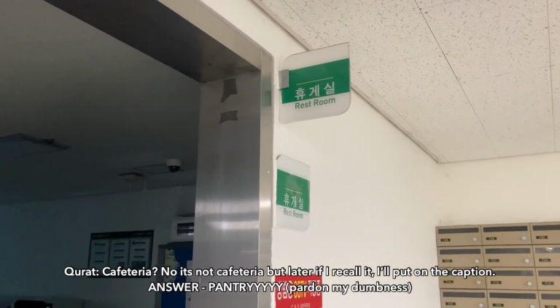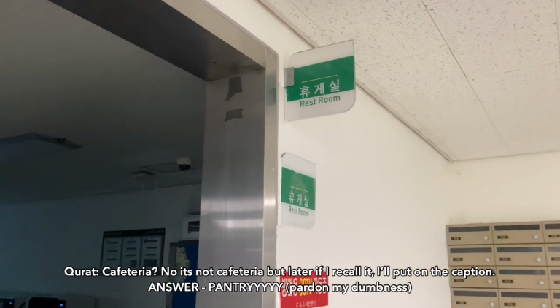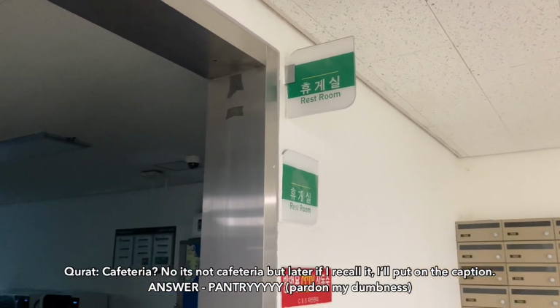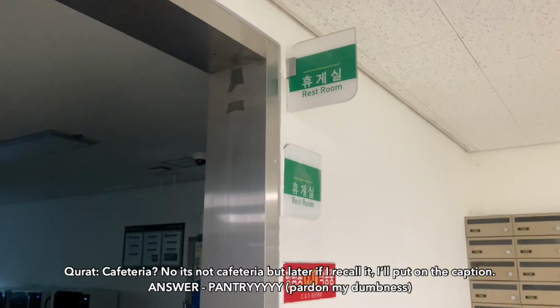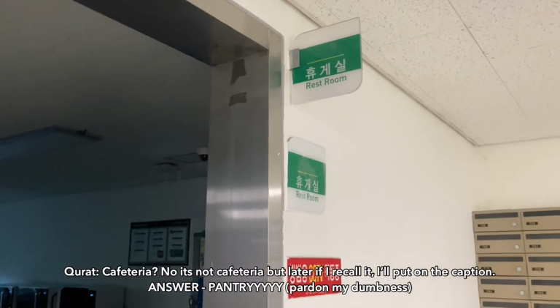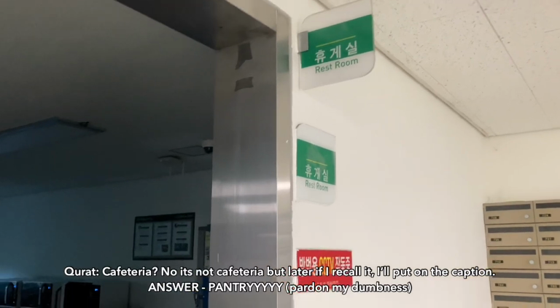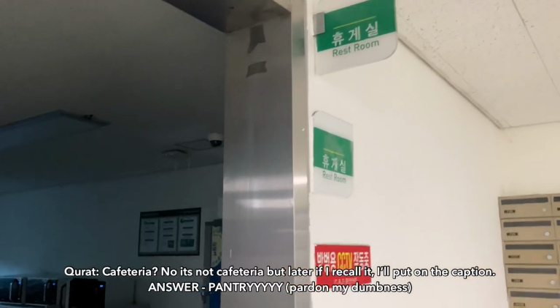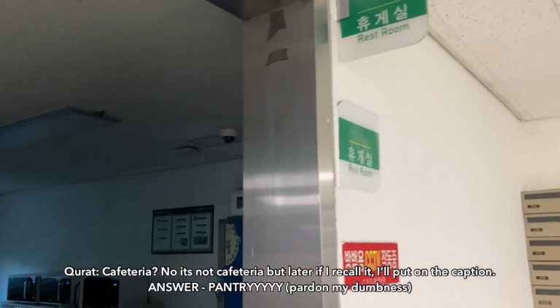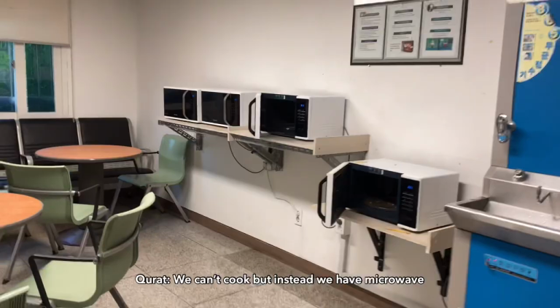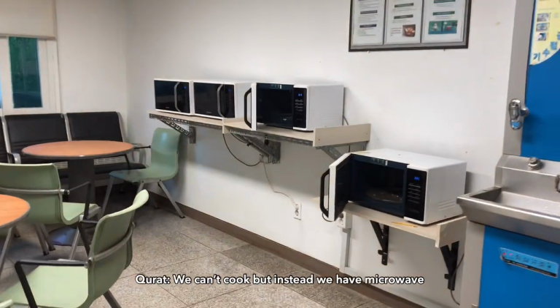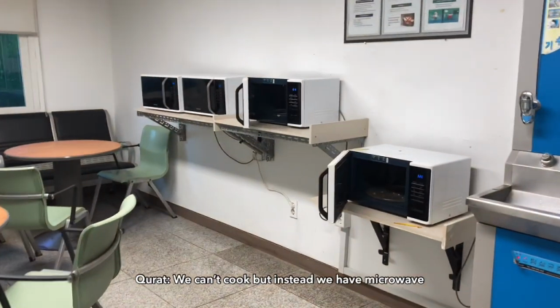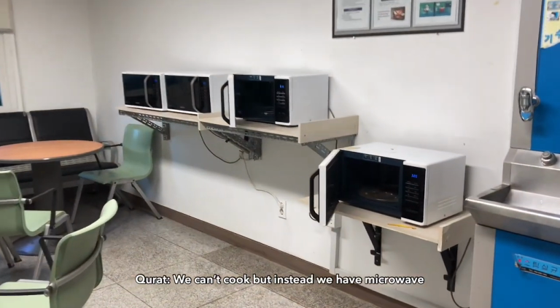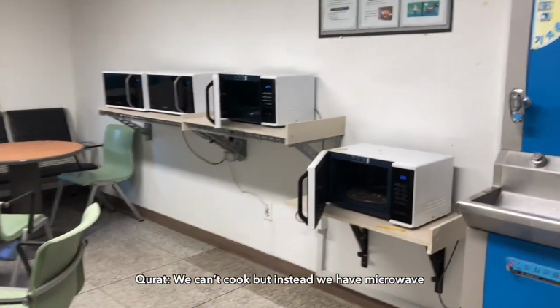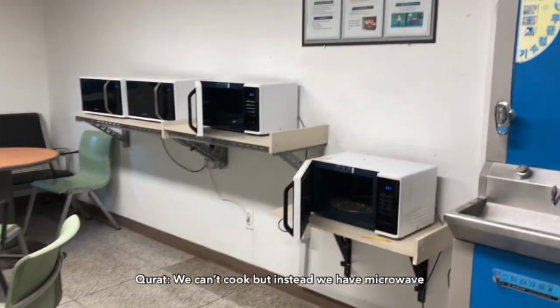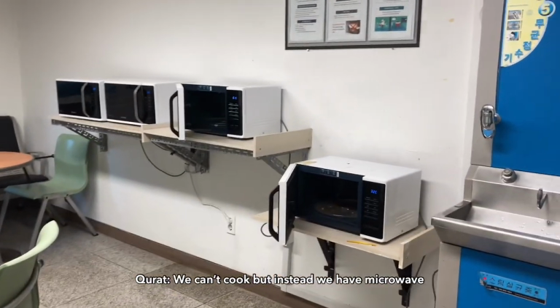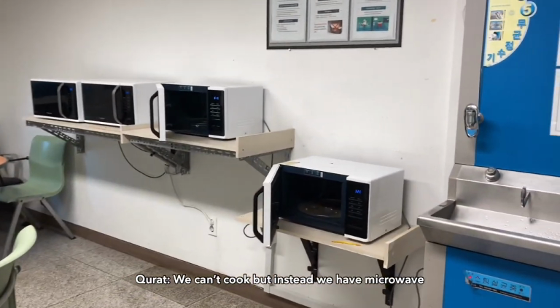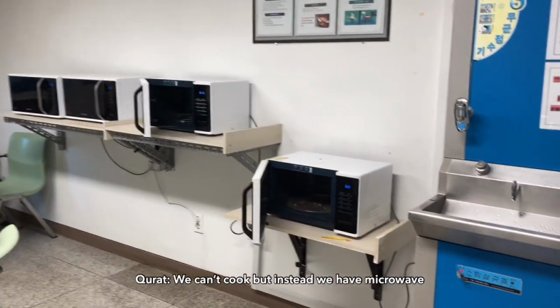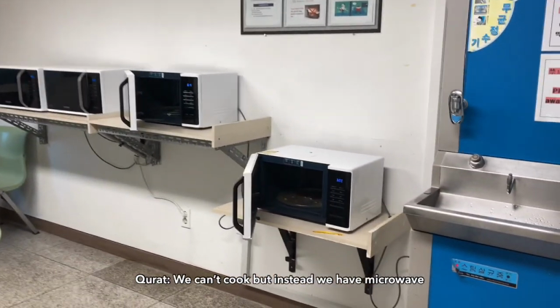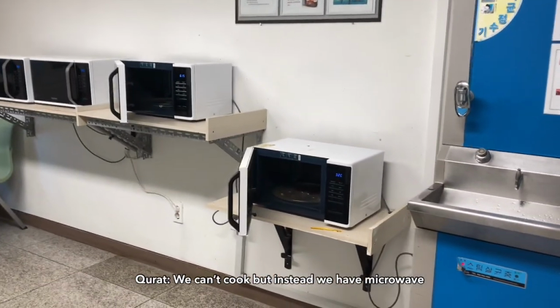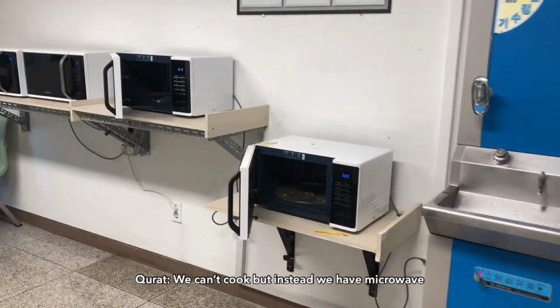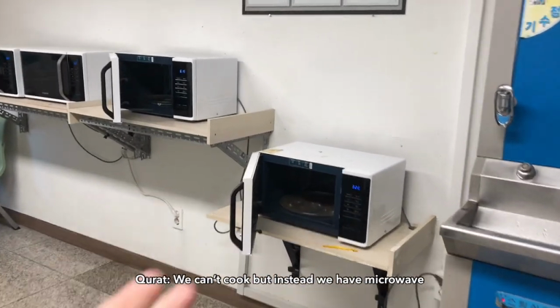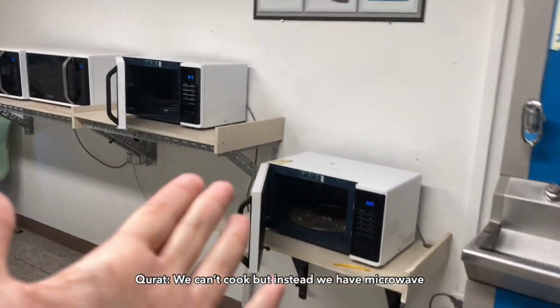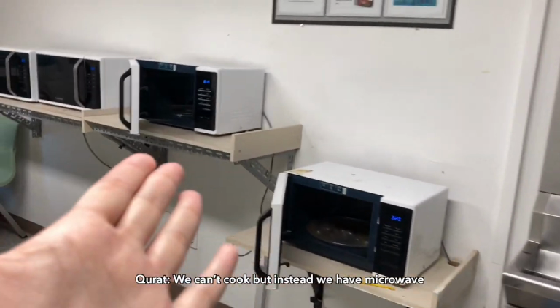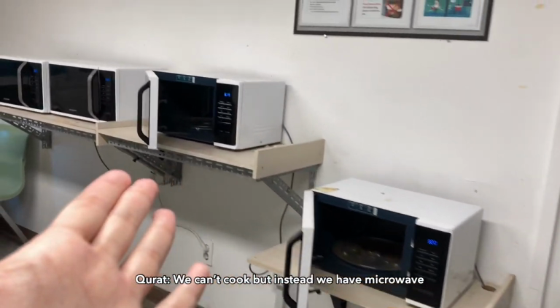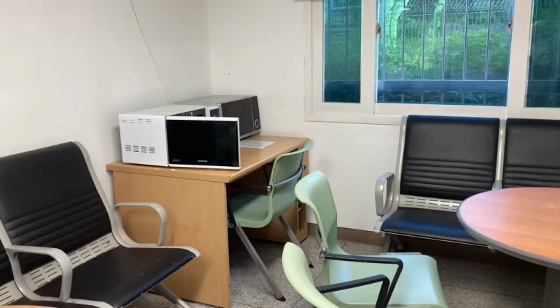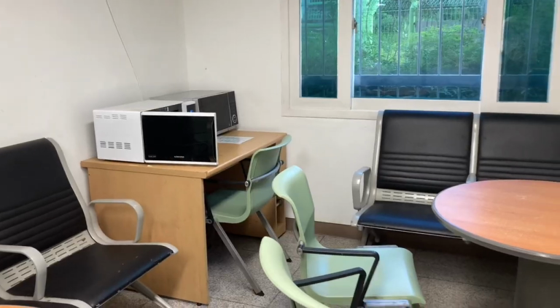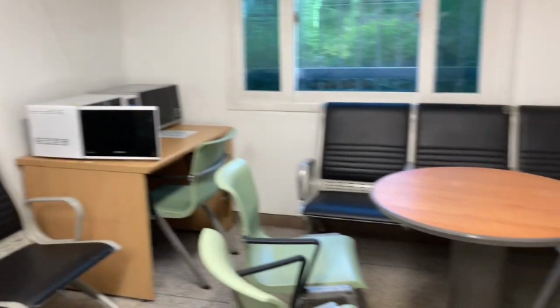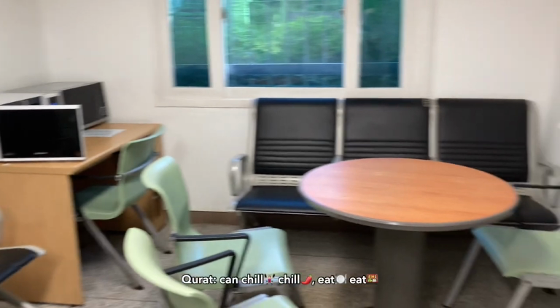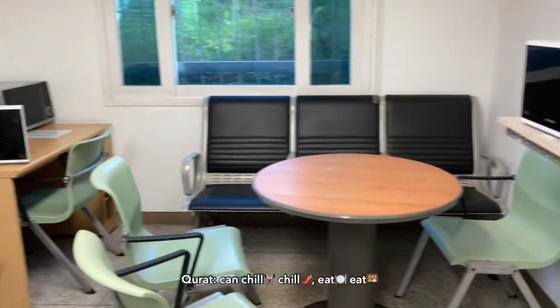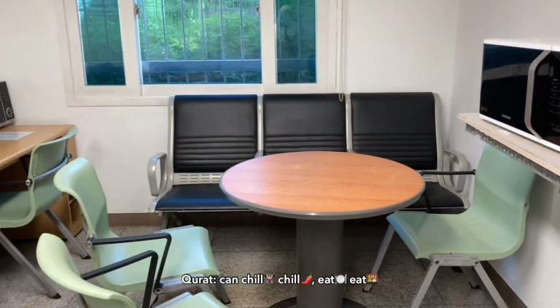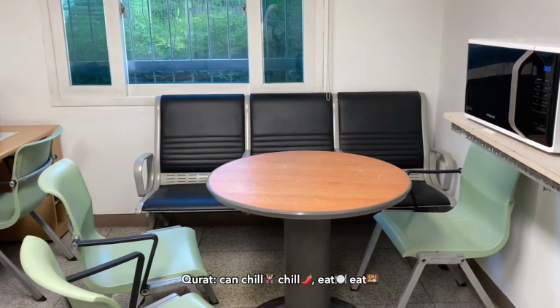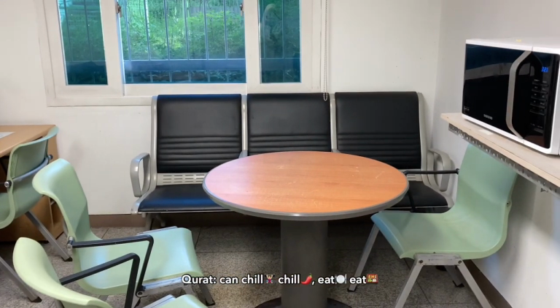Aku dah ingat aku tak ragap sini. Korang tak boleh masak, instead ada microwave lah. Boleh lepak-lepak, makan-makan.